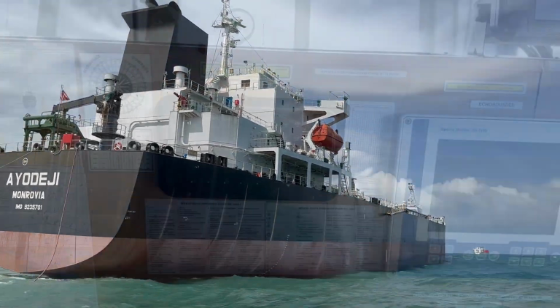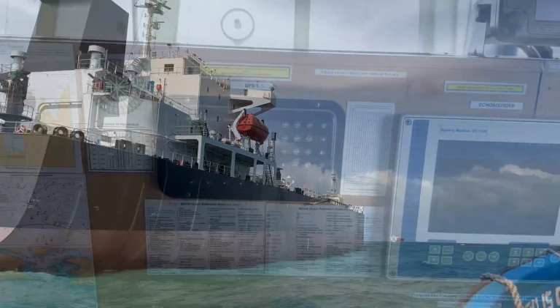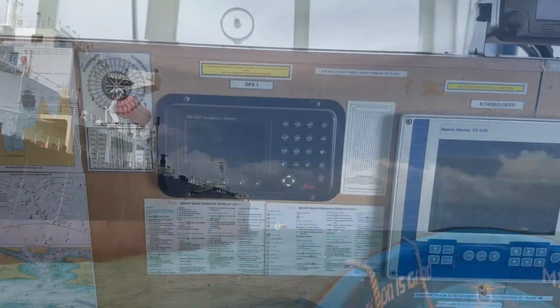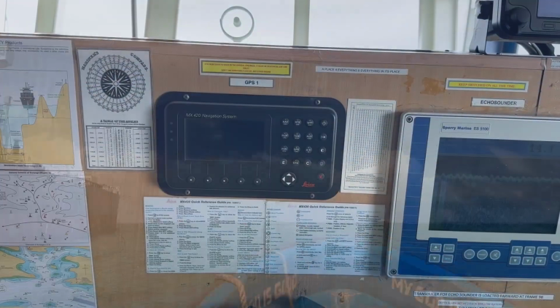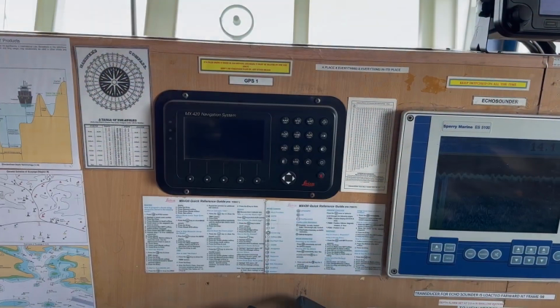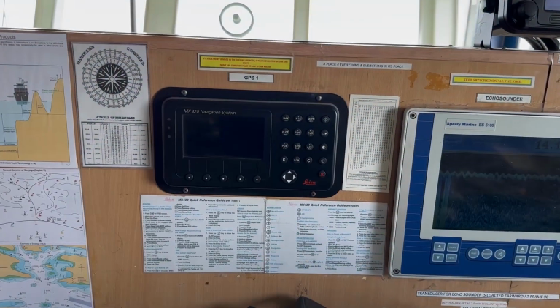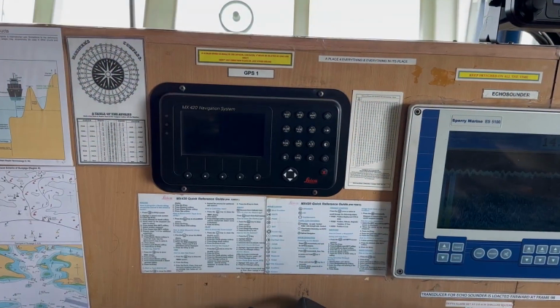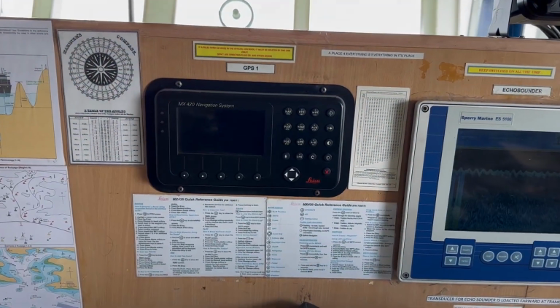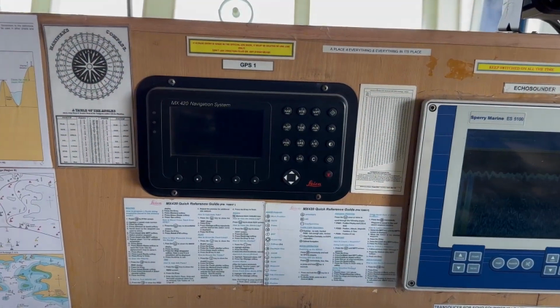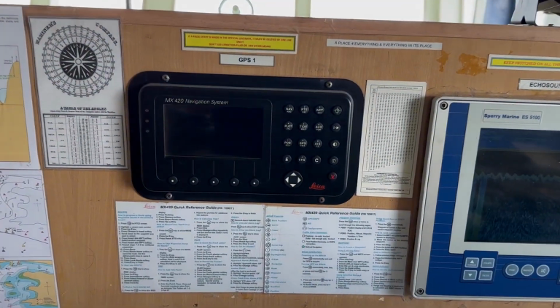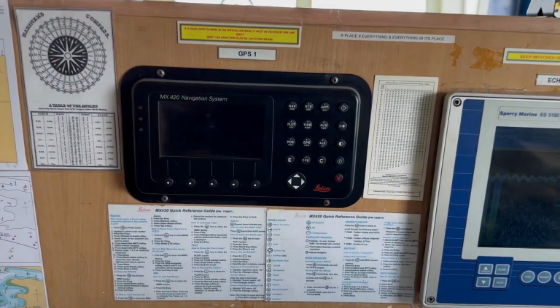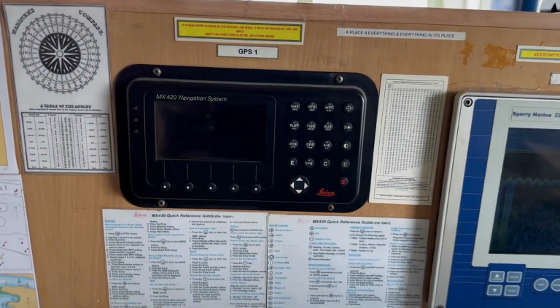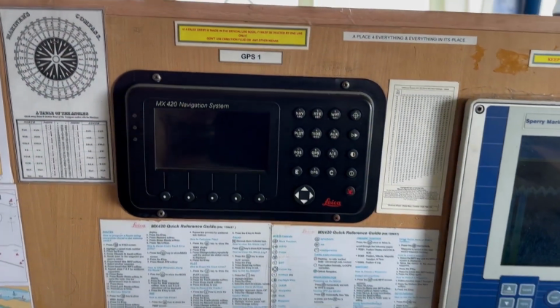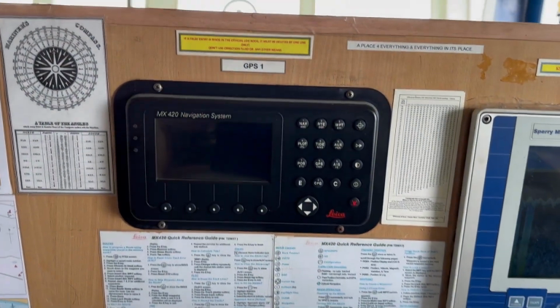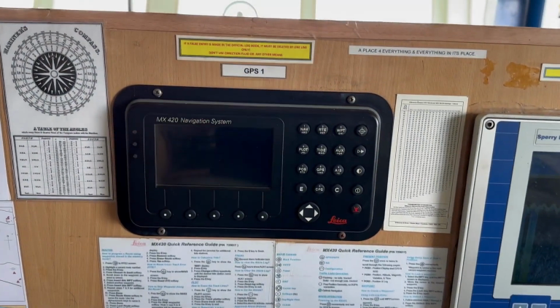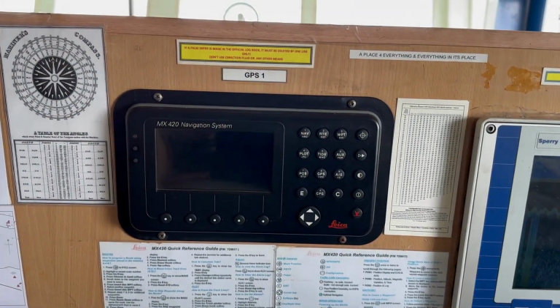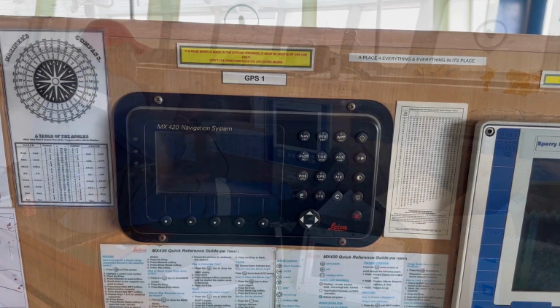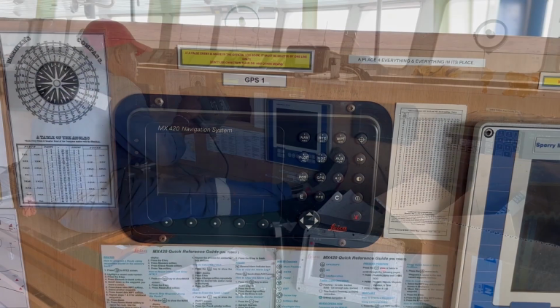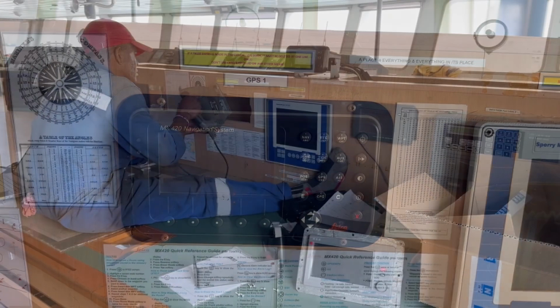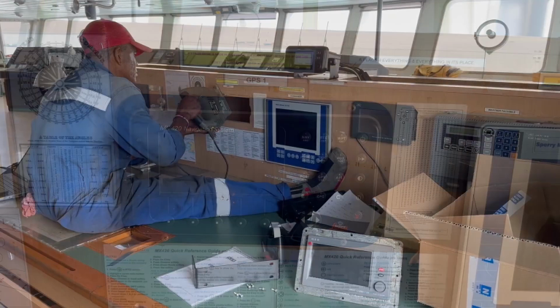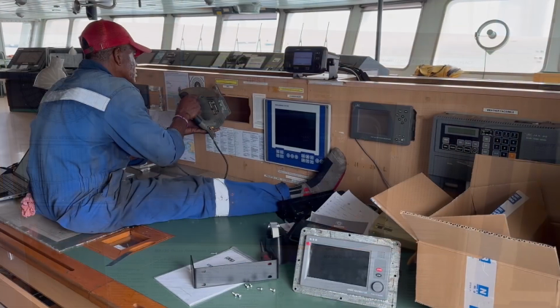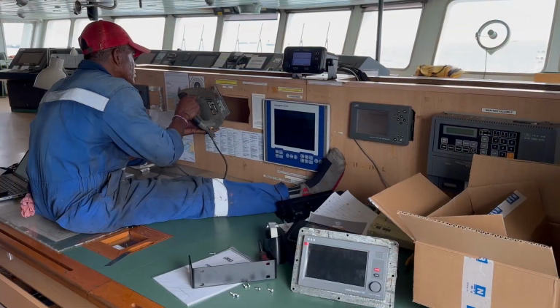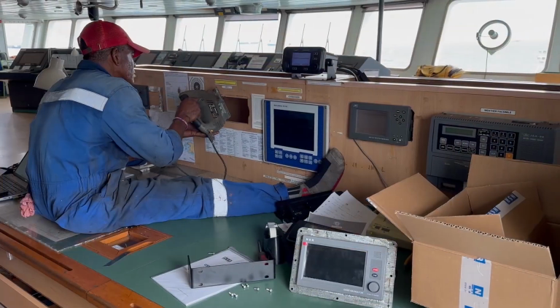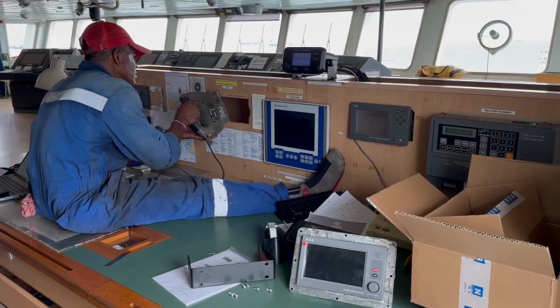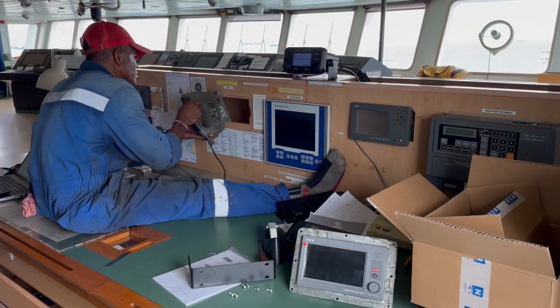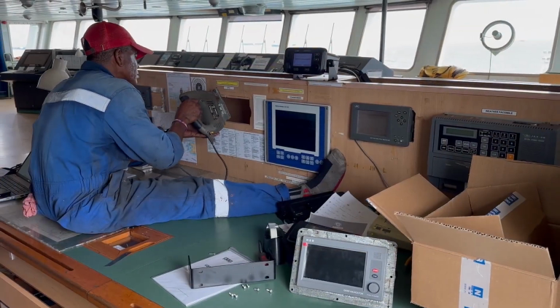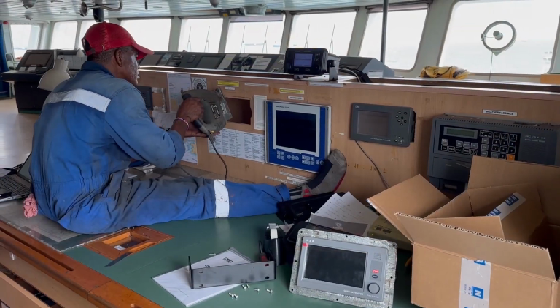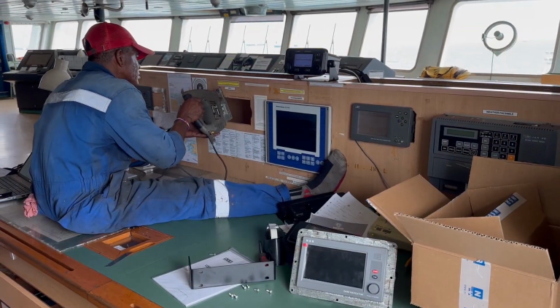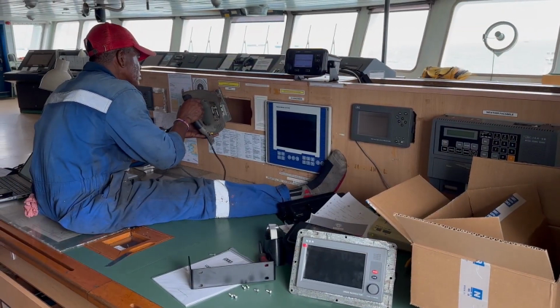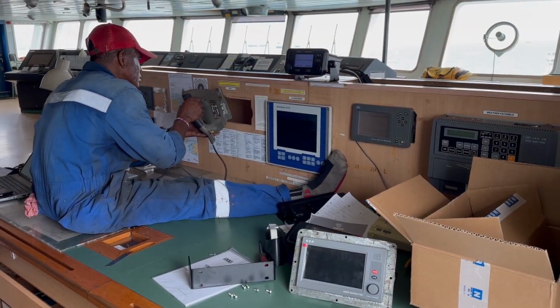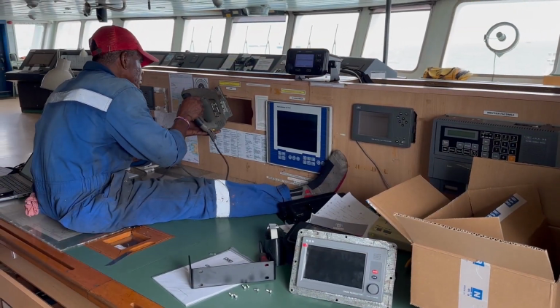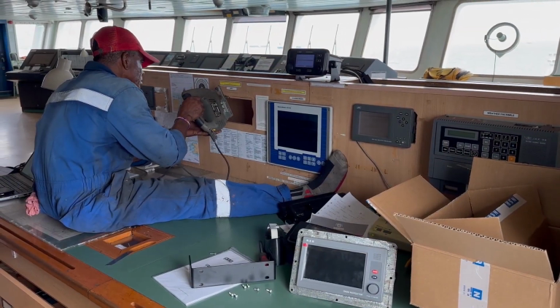Now it's time to go onboard — removing the old GPS and preparing to fix the new NSR GPS.